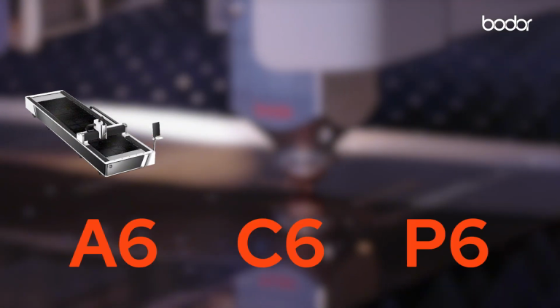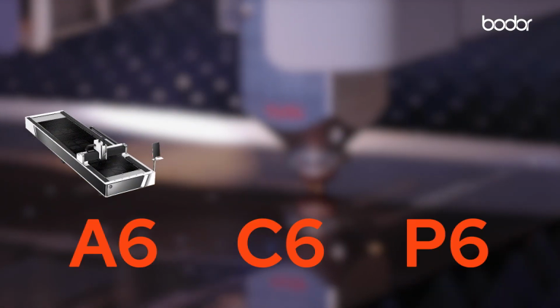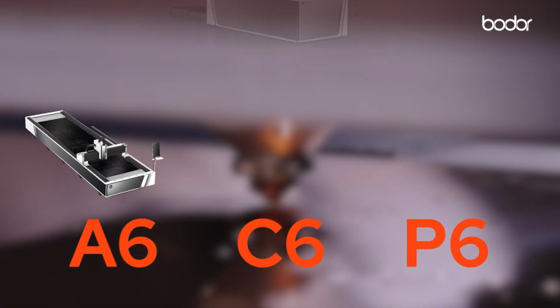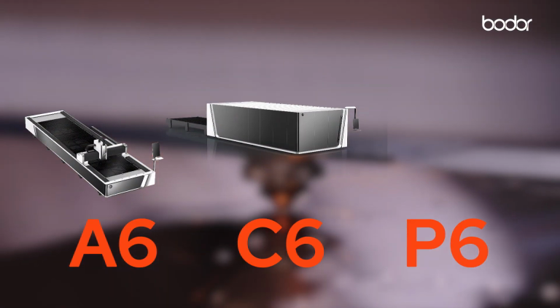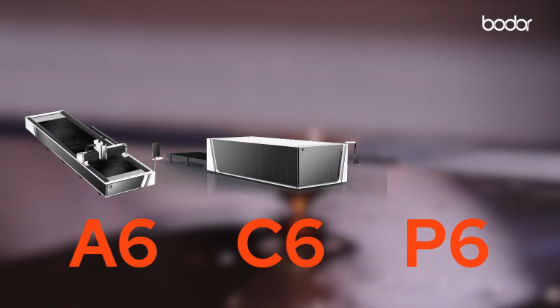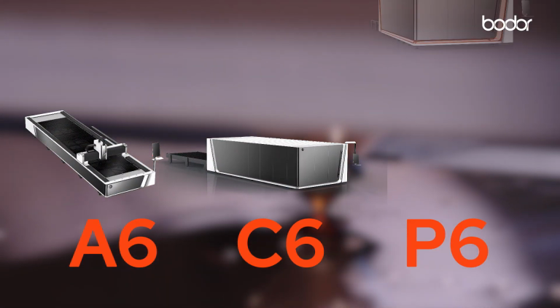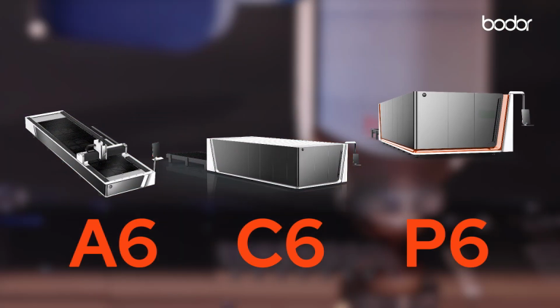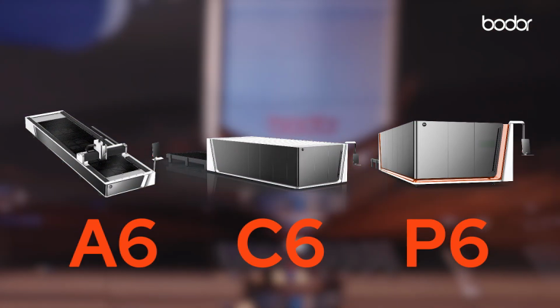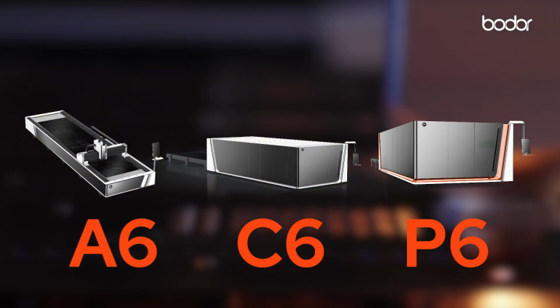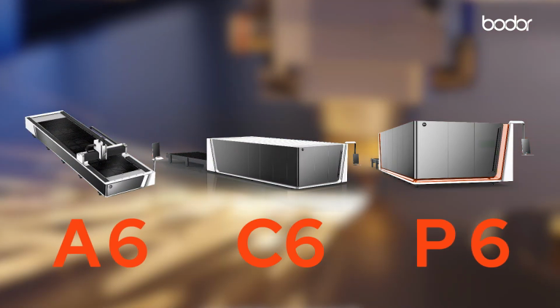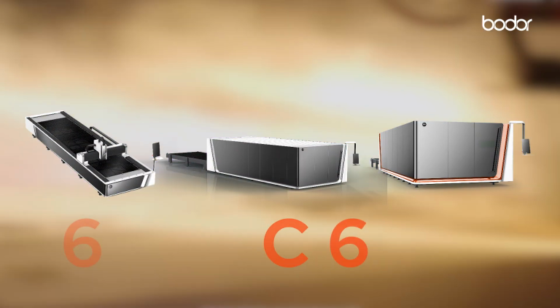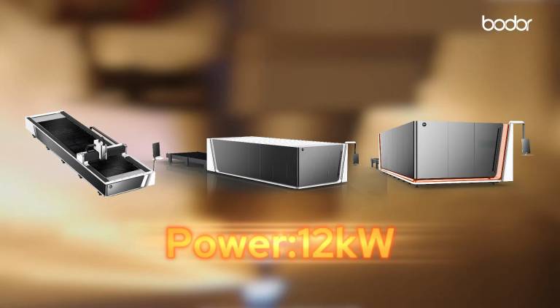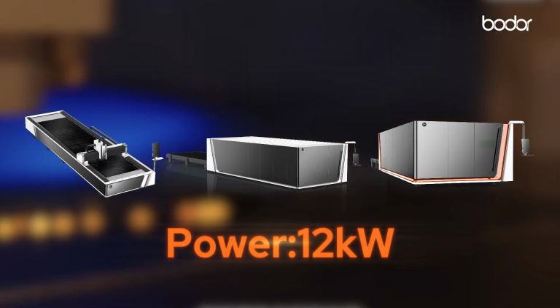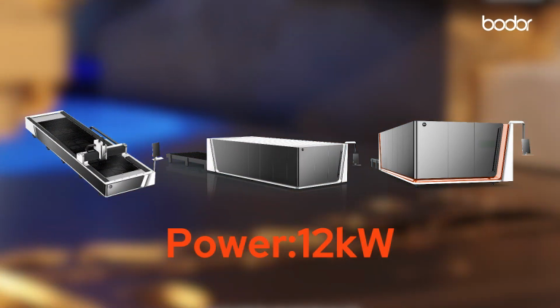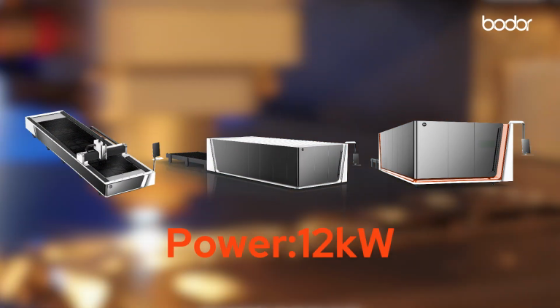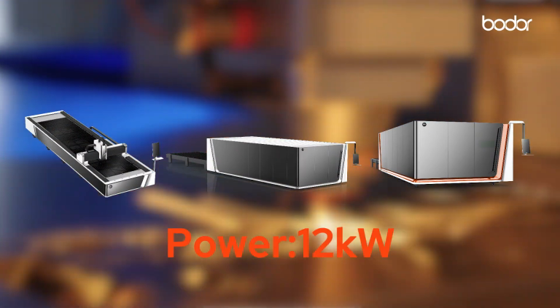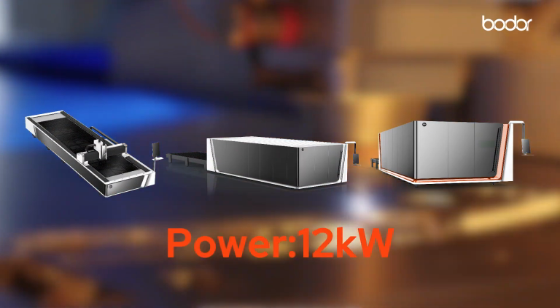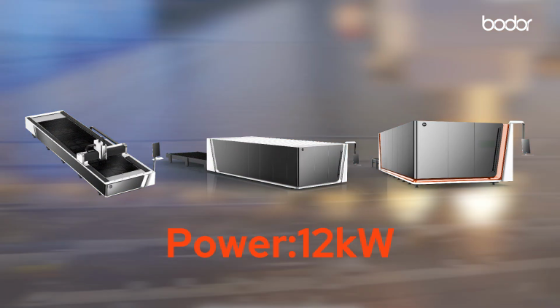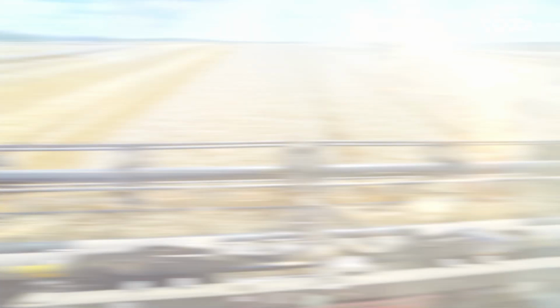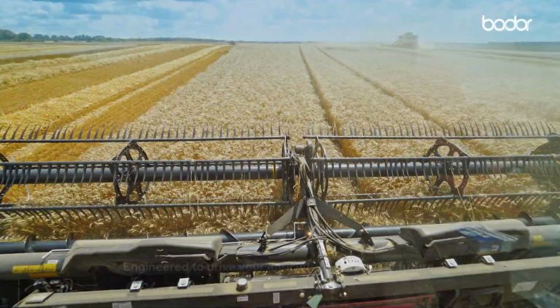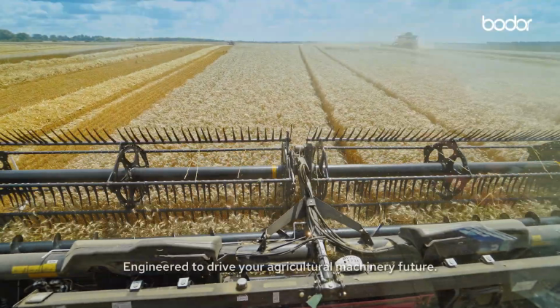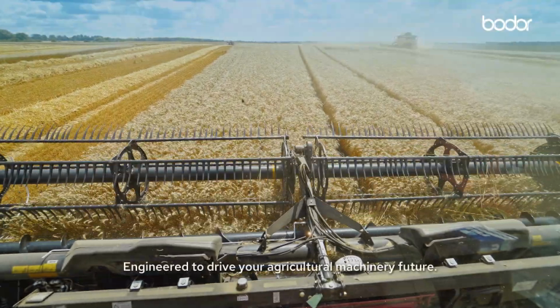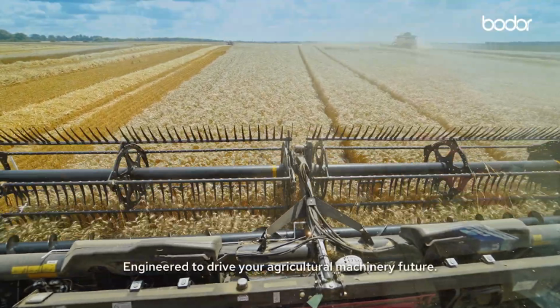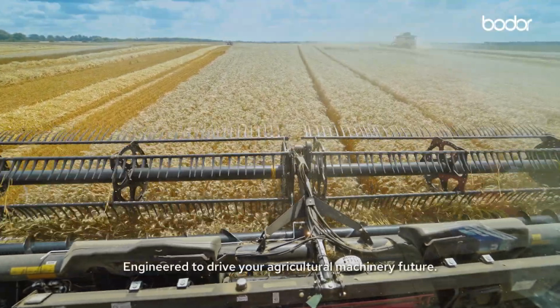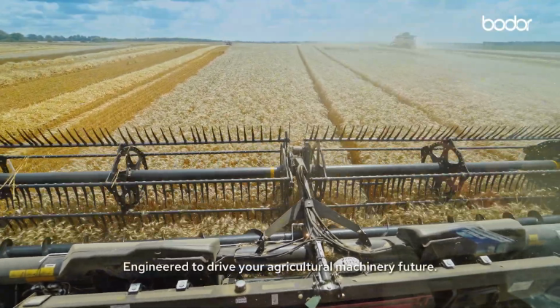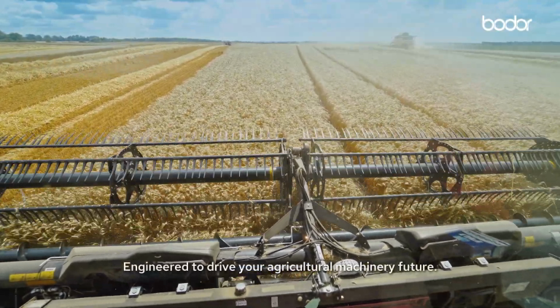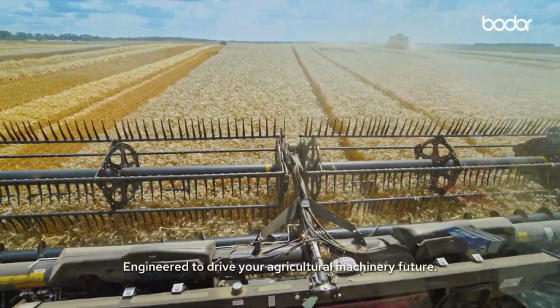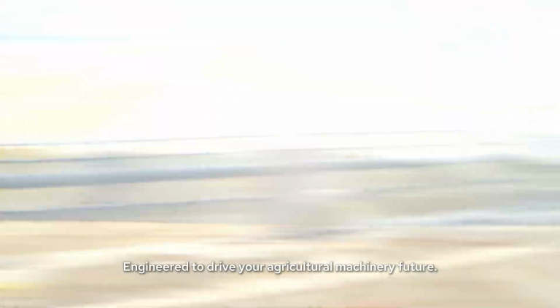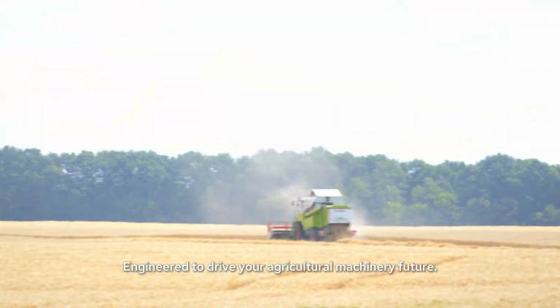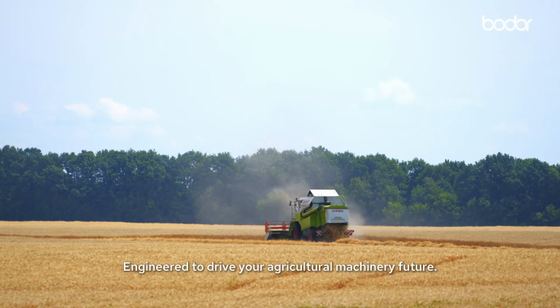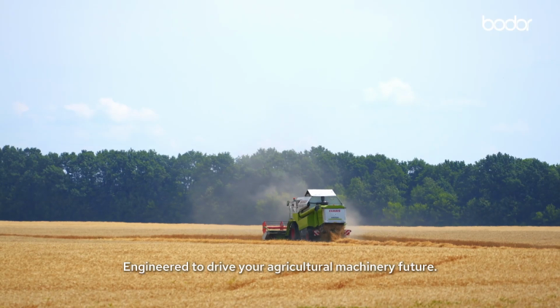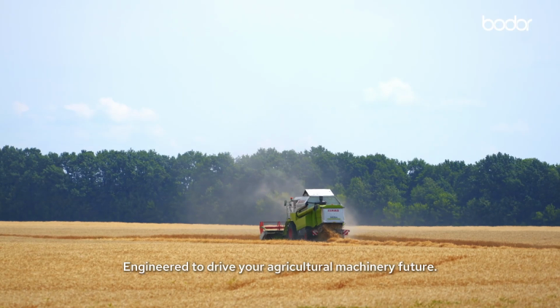Recommended models: A6, C6, P6, Power — 12kW. Engineered to drive your agricultural machinery future.